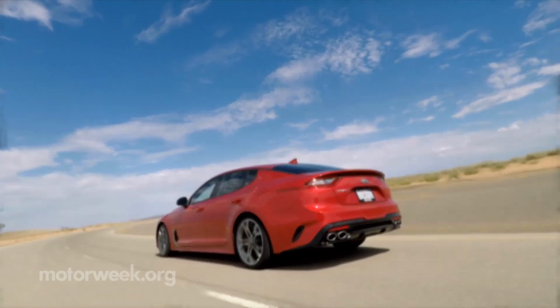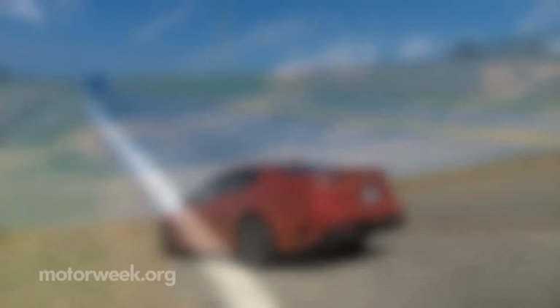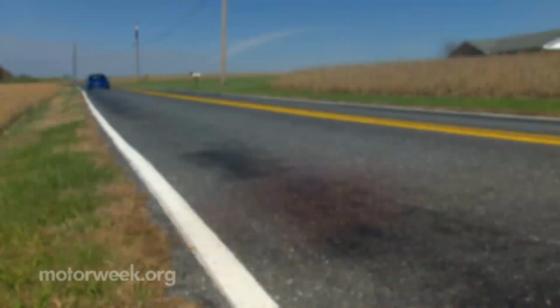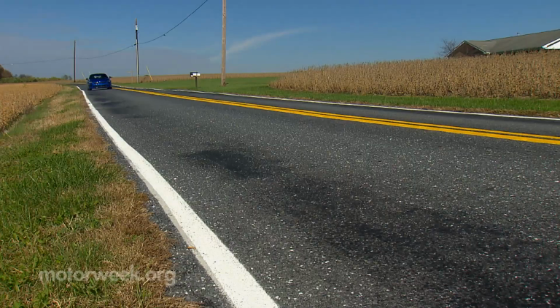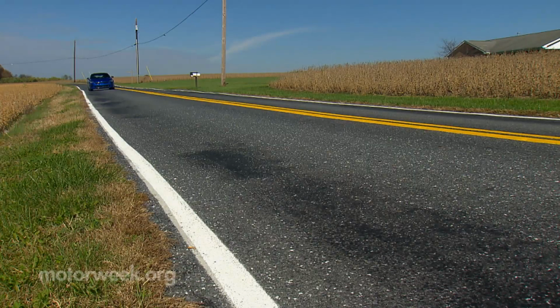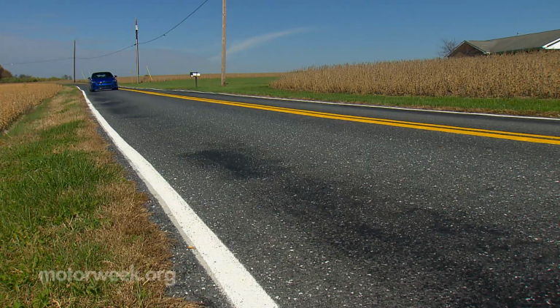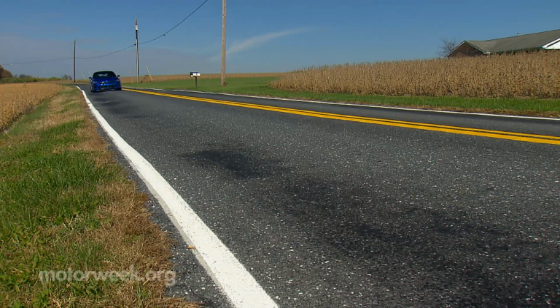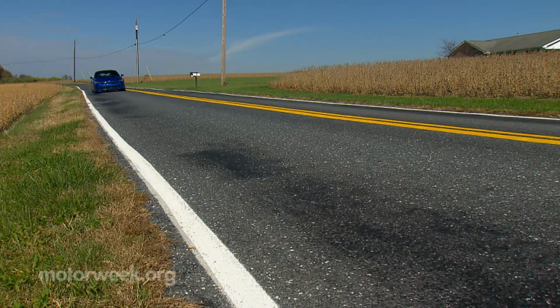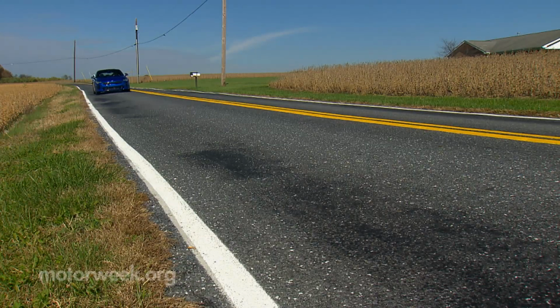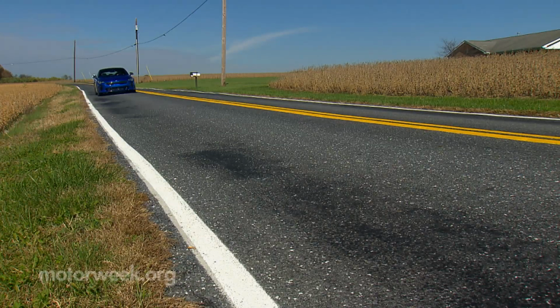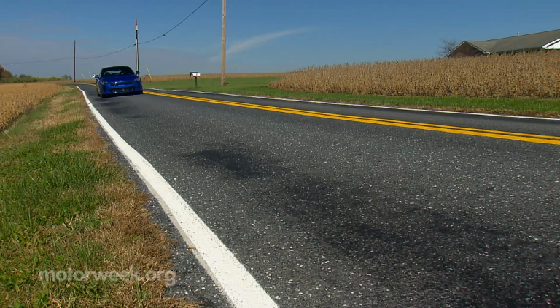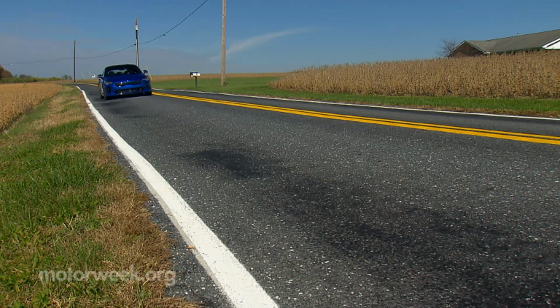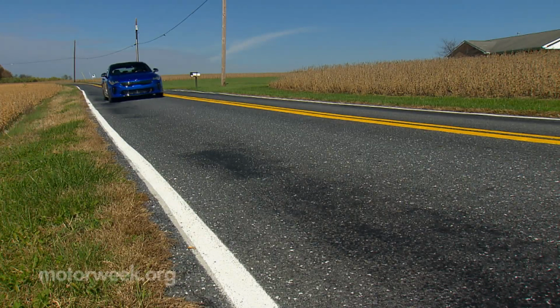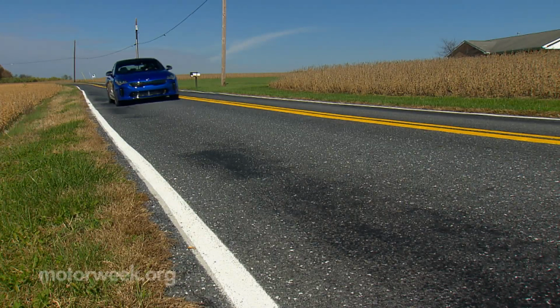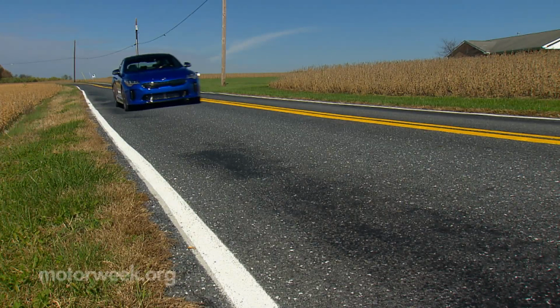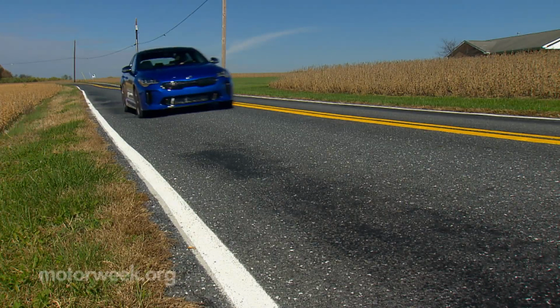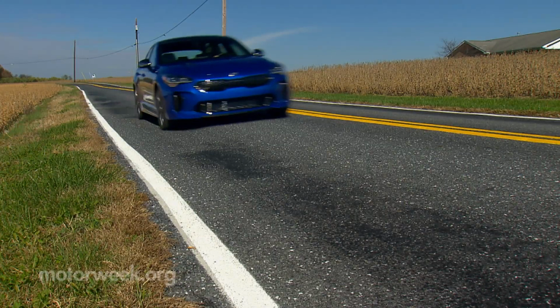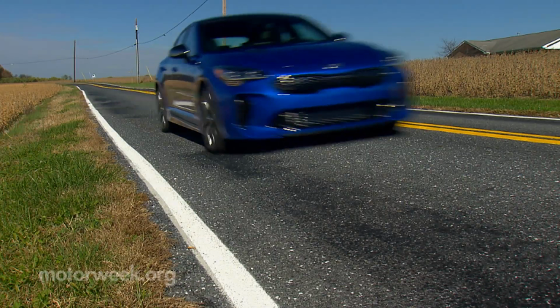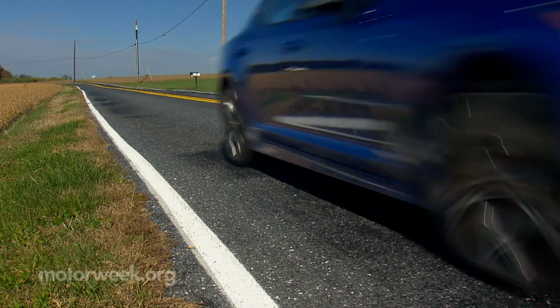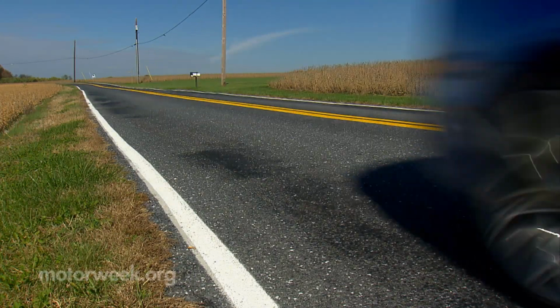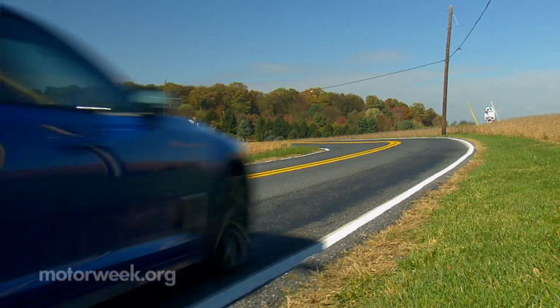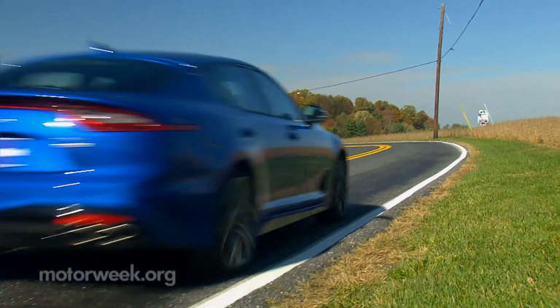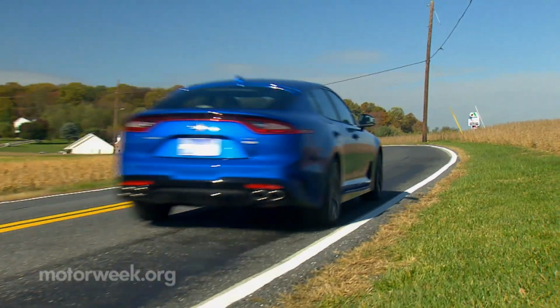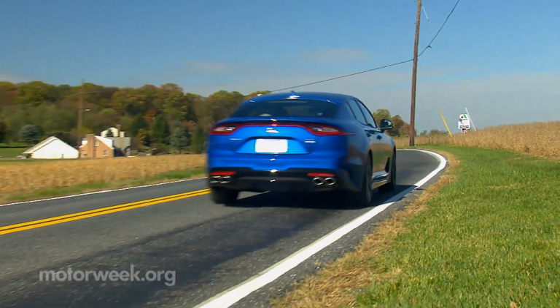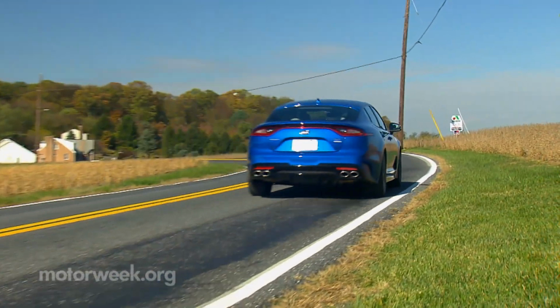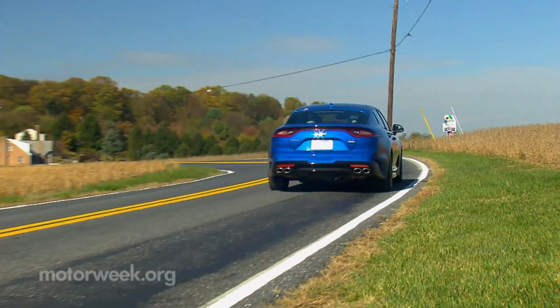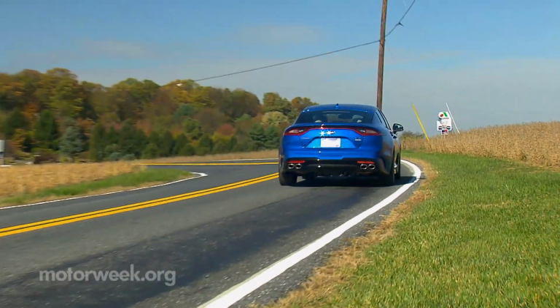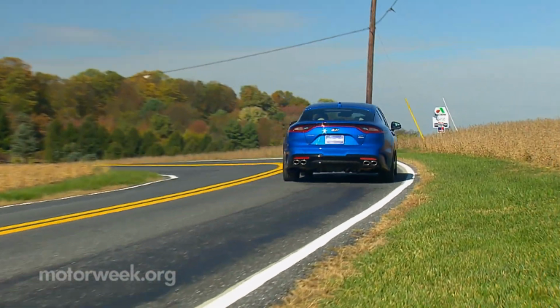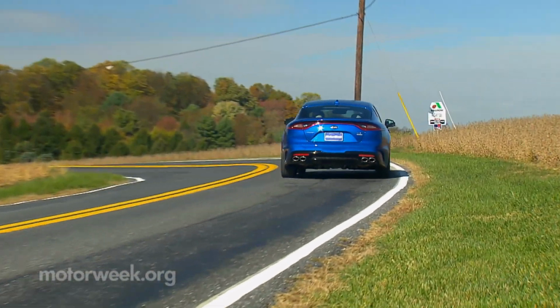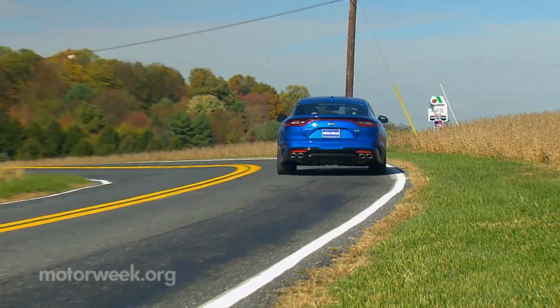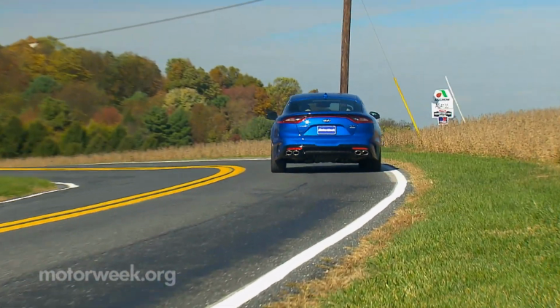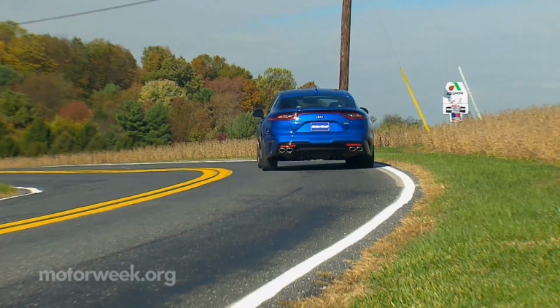Pricing starts at around $32,000 for the 2-liter, and $40,000 for the GT.